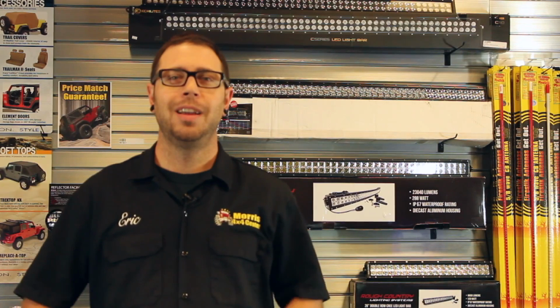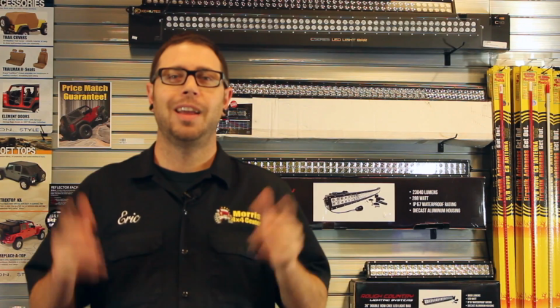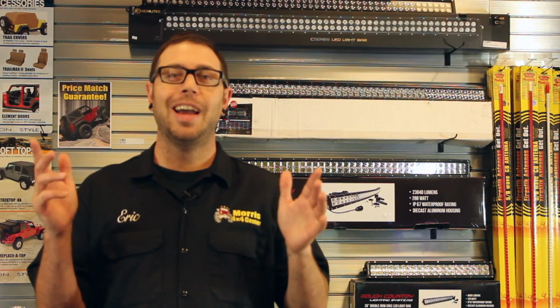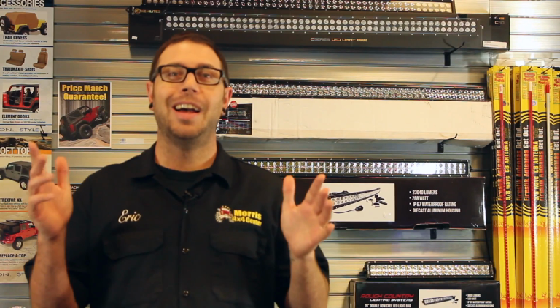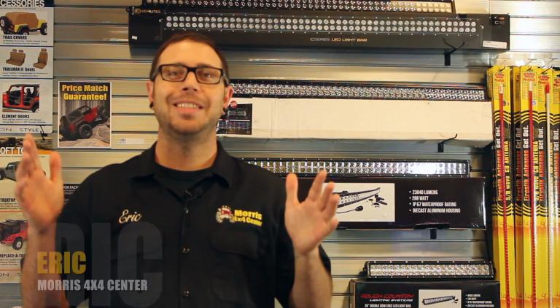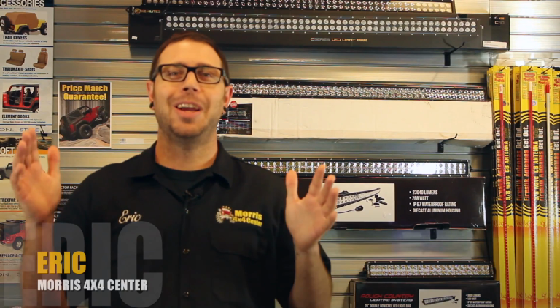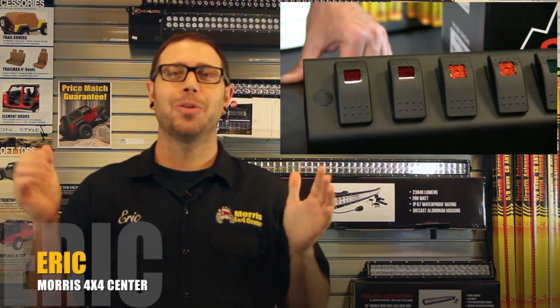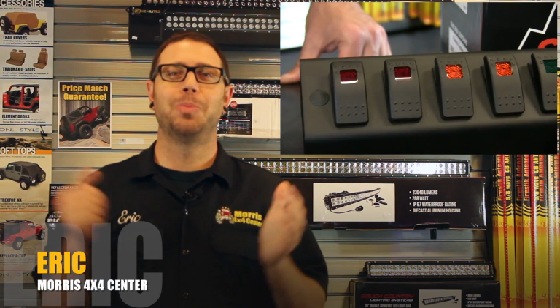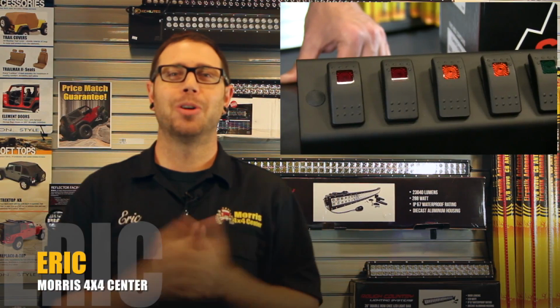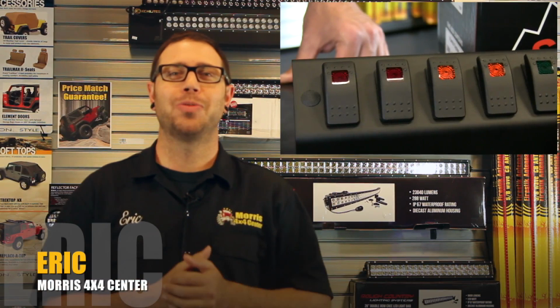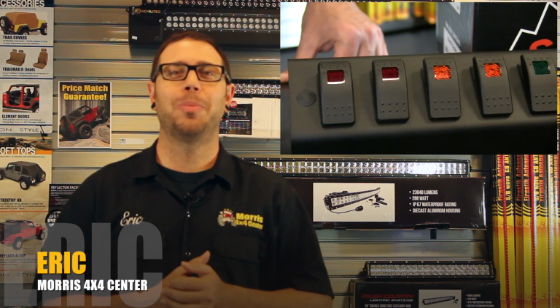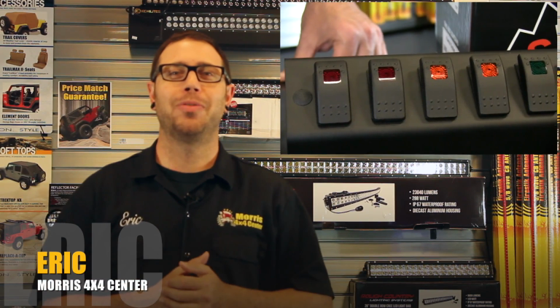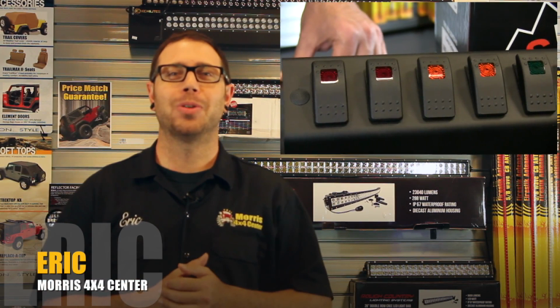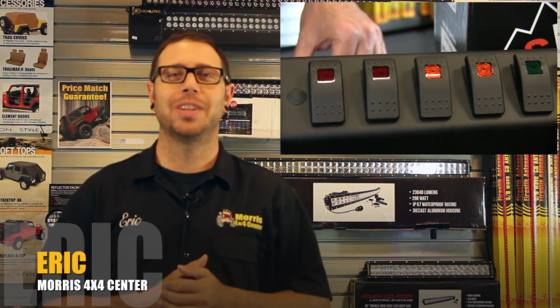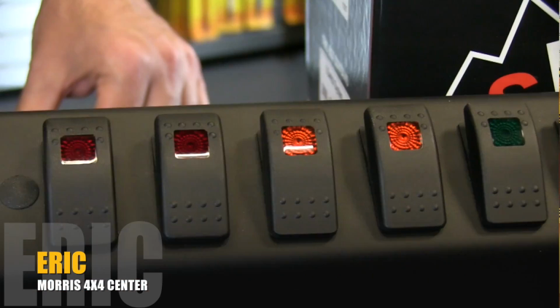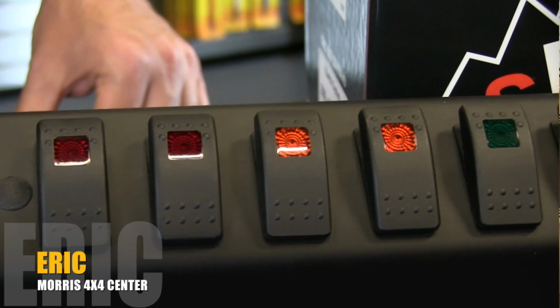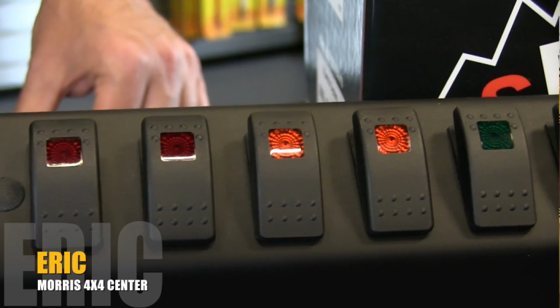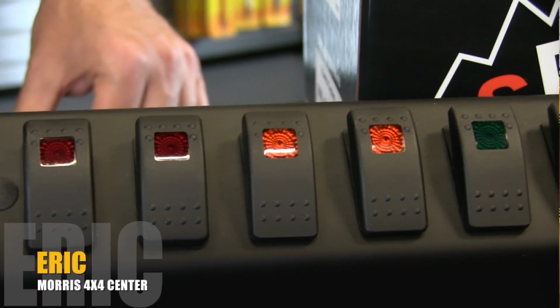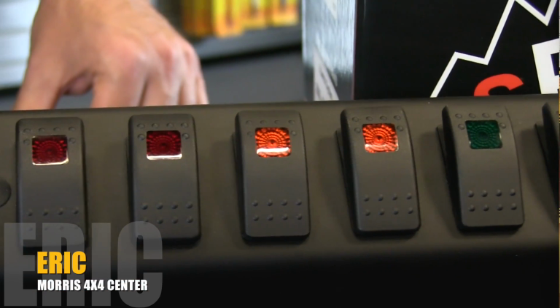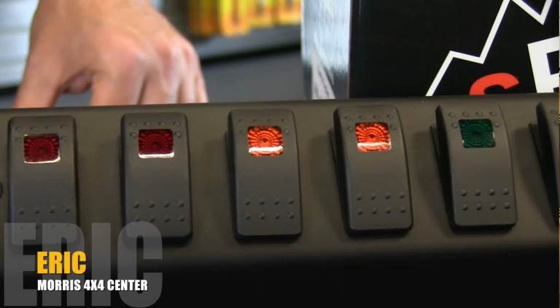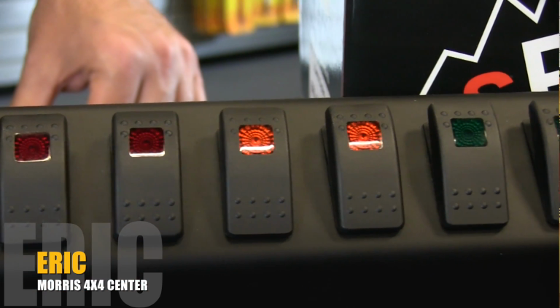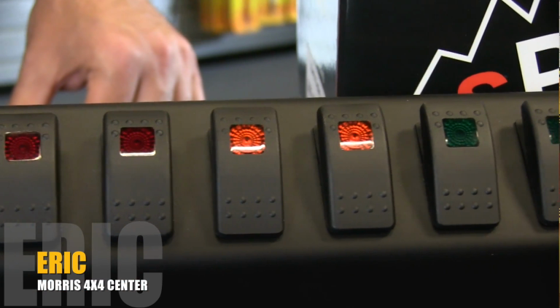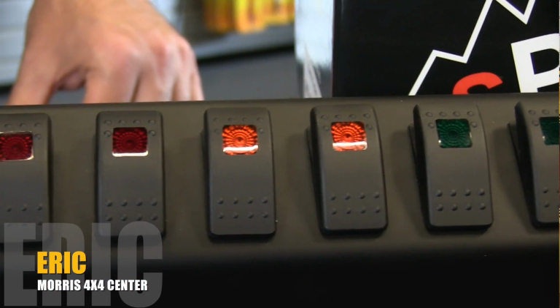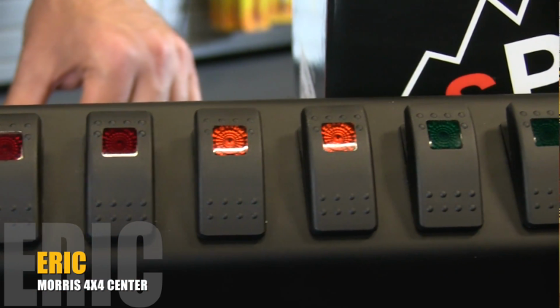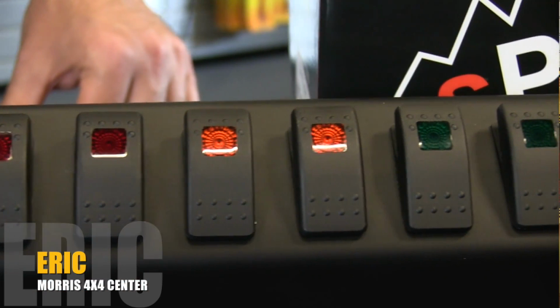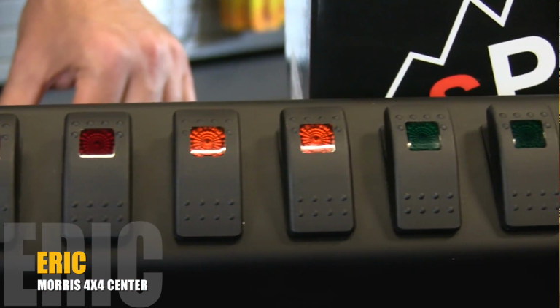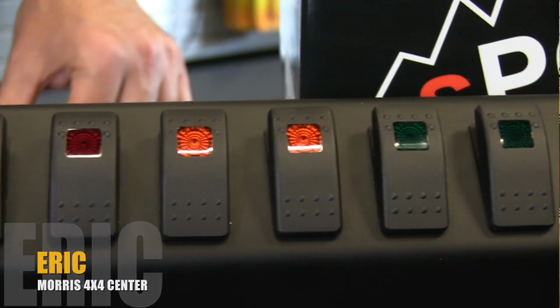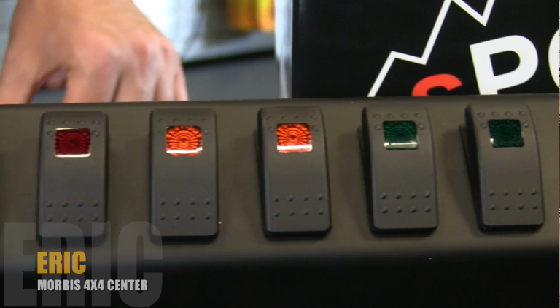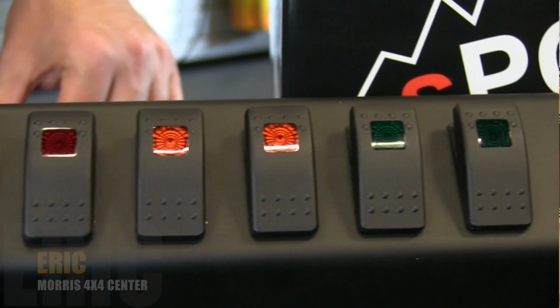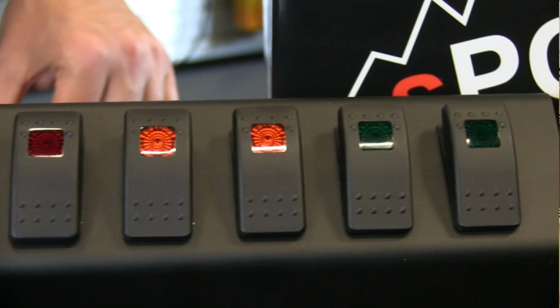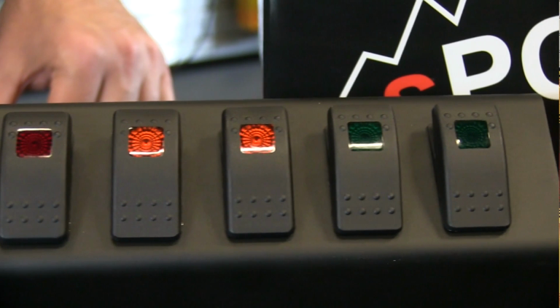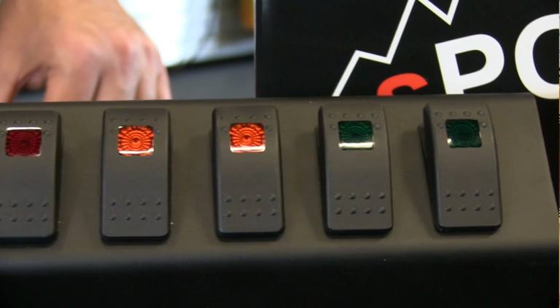Hey guys, Eric with Morris 4x4 Center, and today we're going to be talking about the S-Pod for Jeeps.